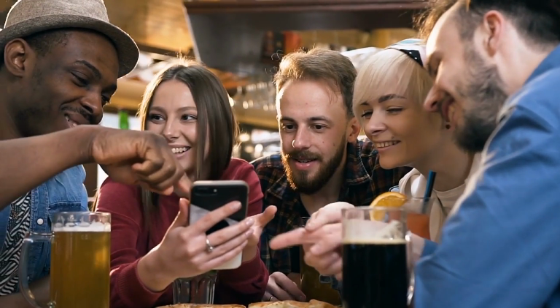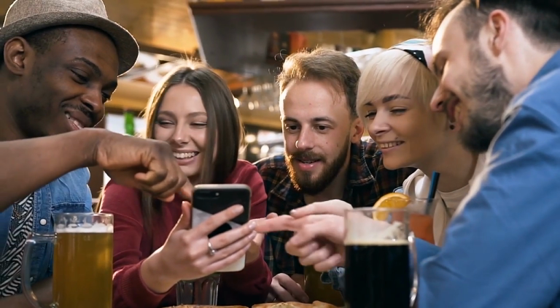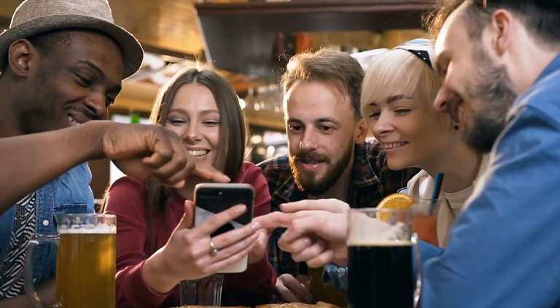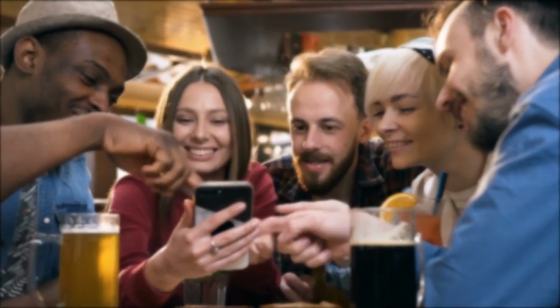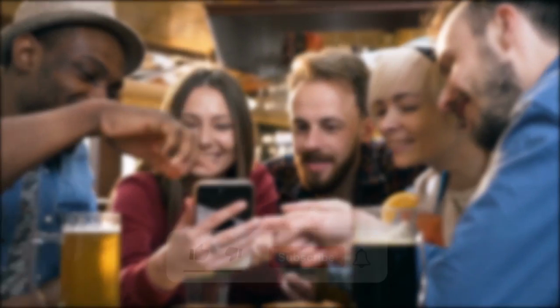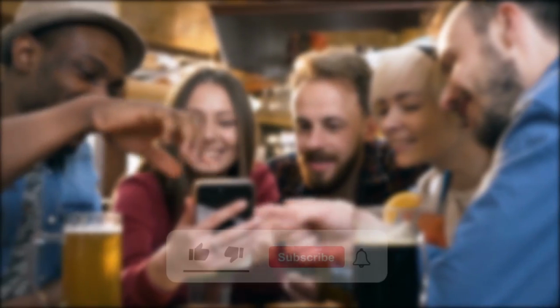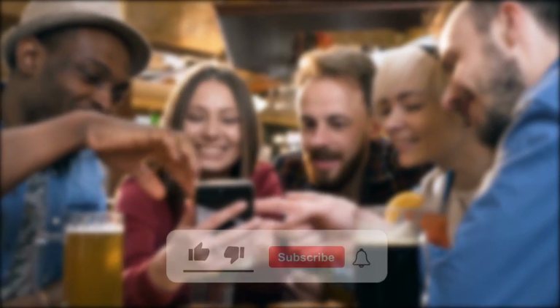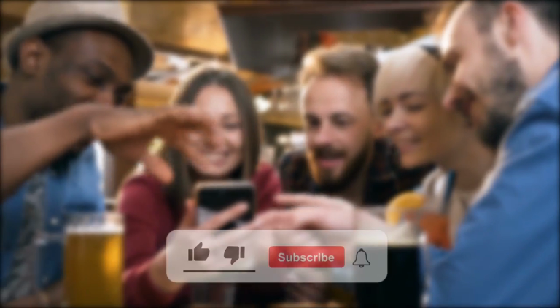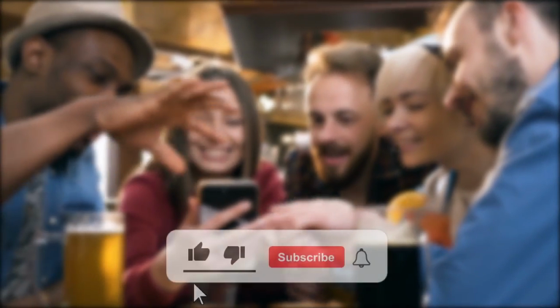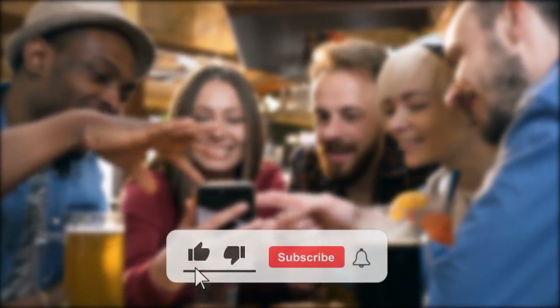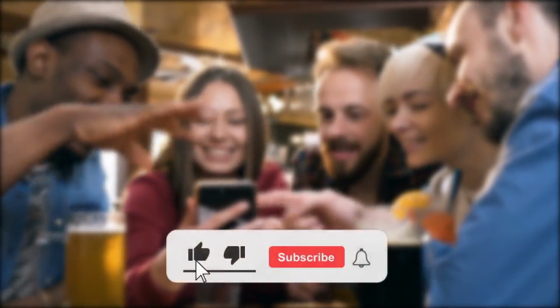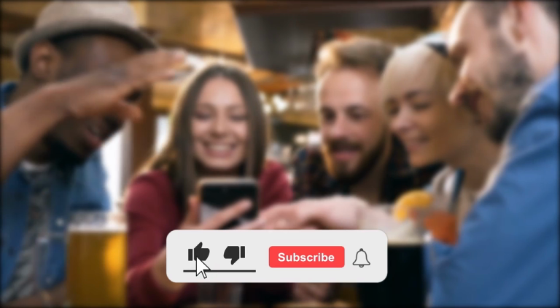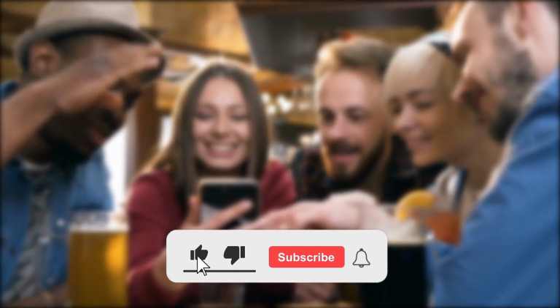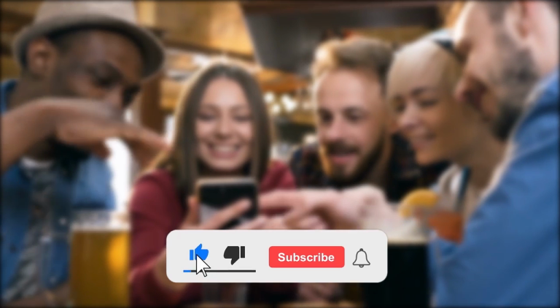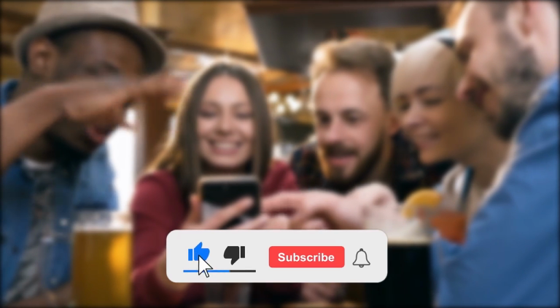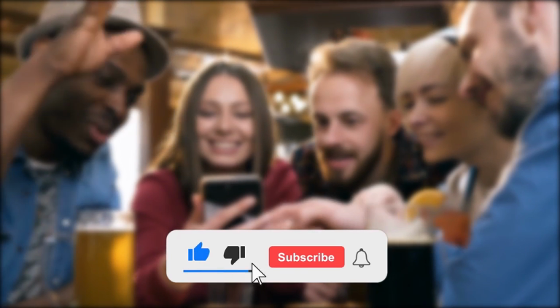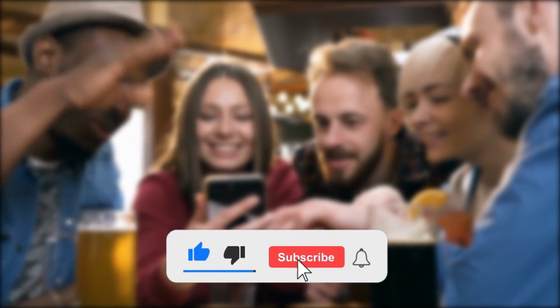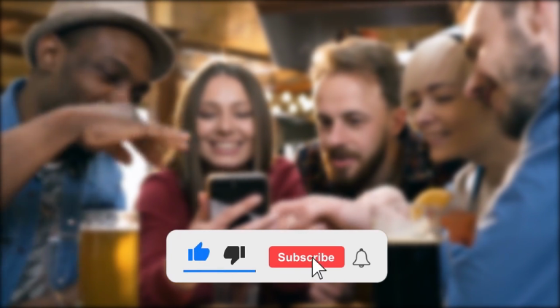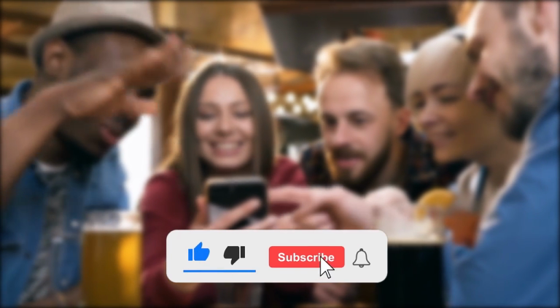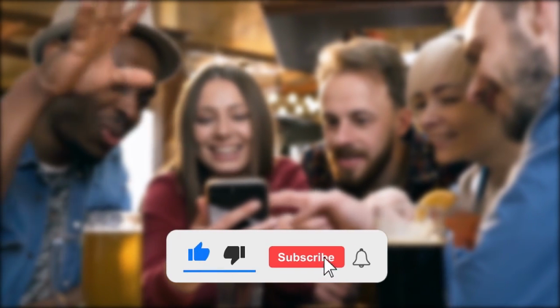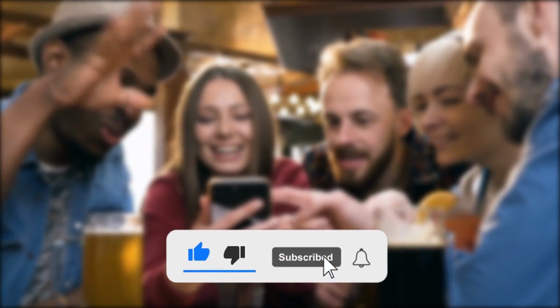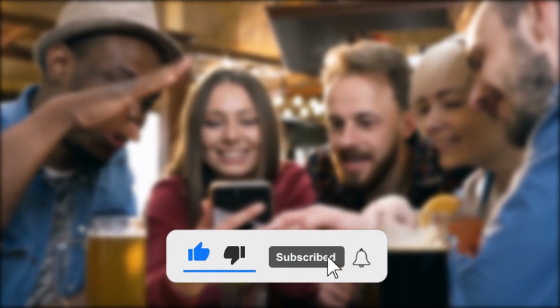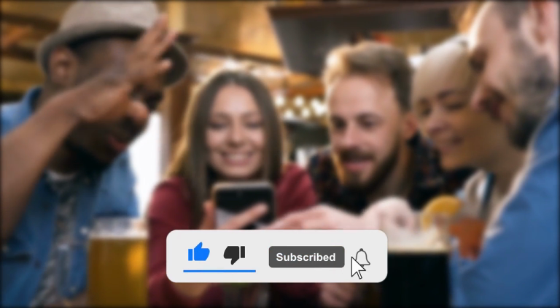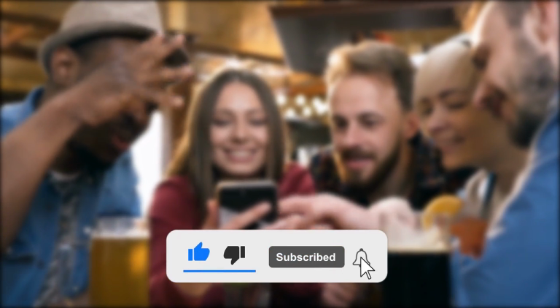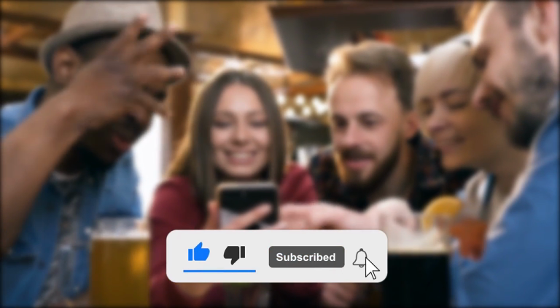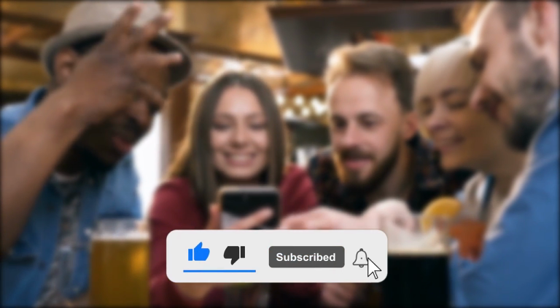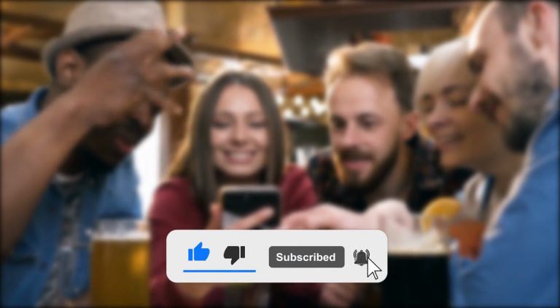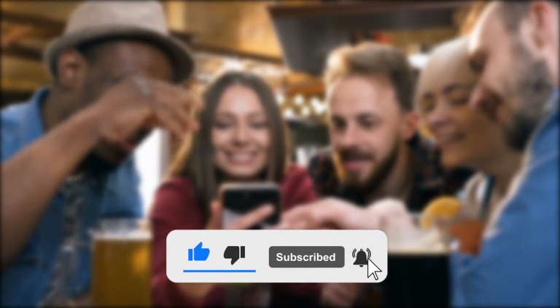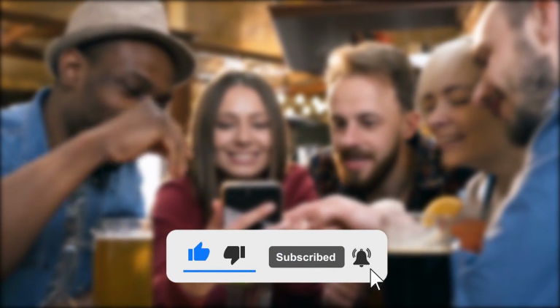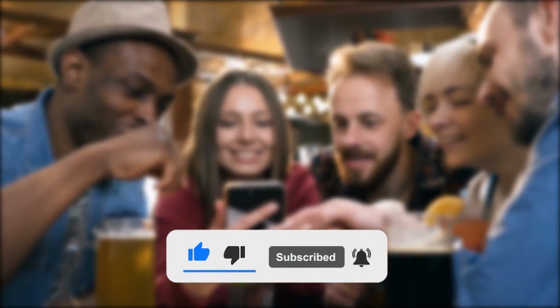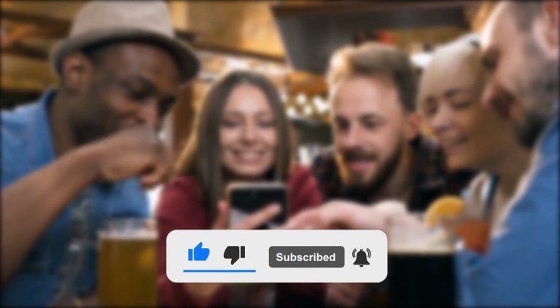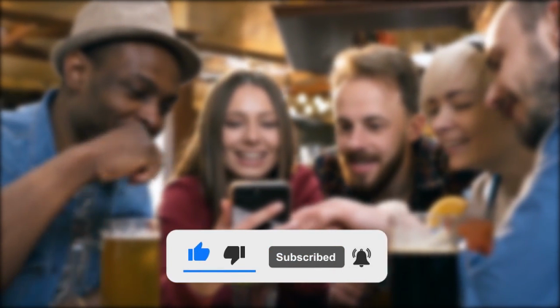Thank you for watching all the way till the end. If you found this video useful, please like and subscribe to this channel for more. Goodbye for now.